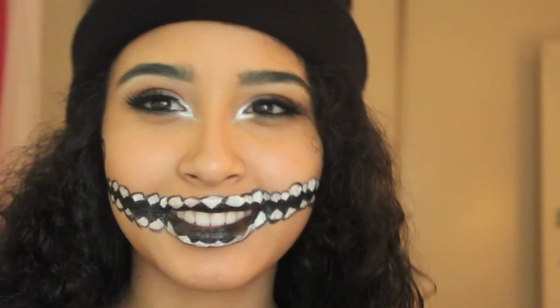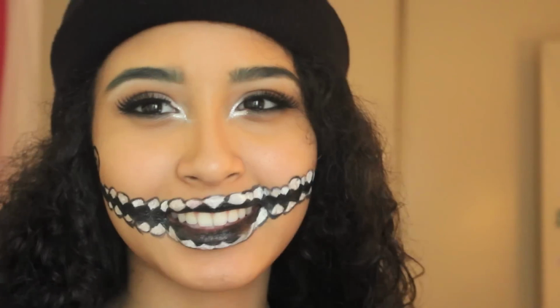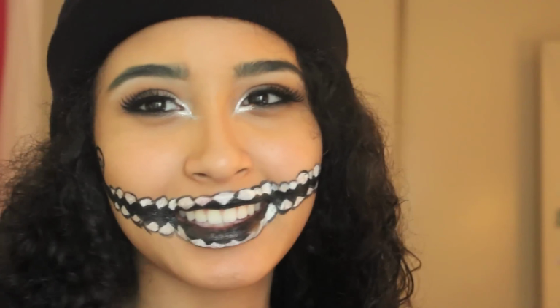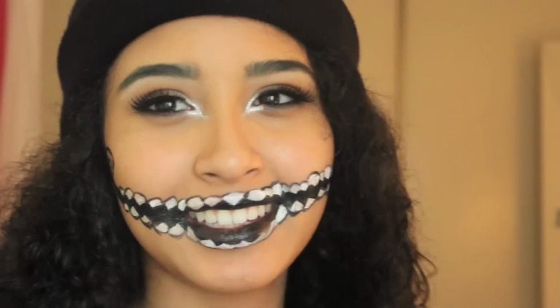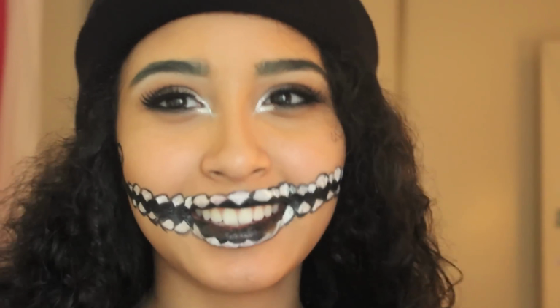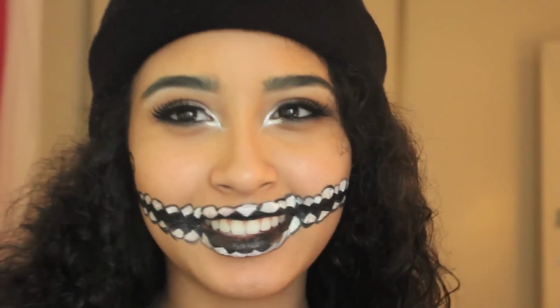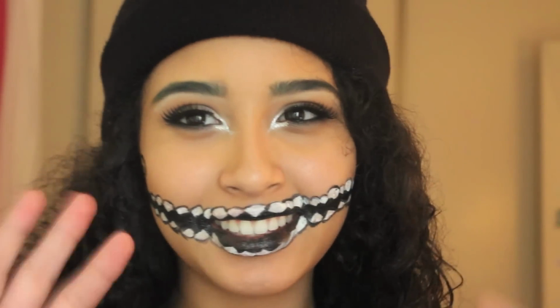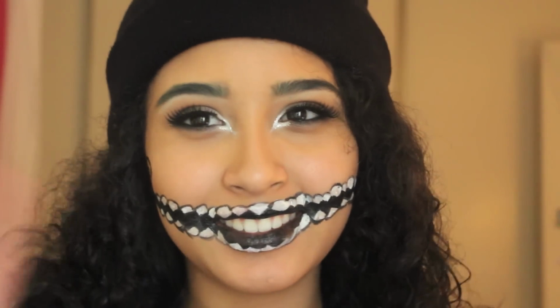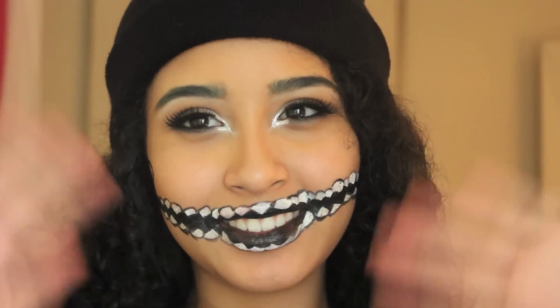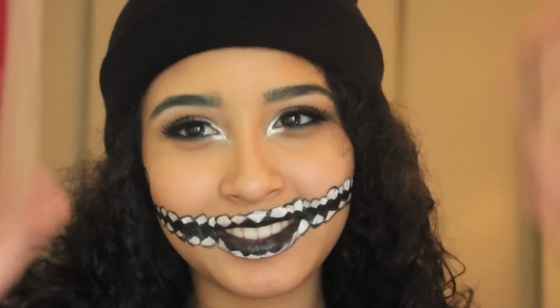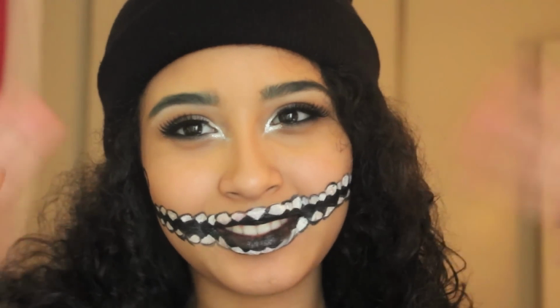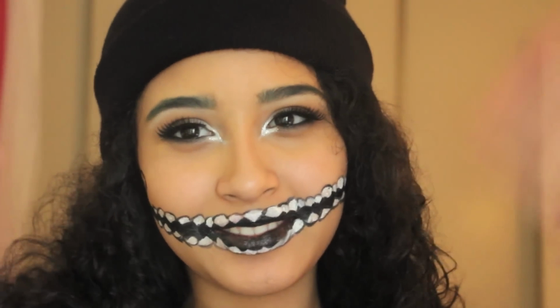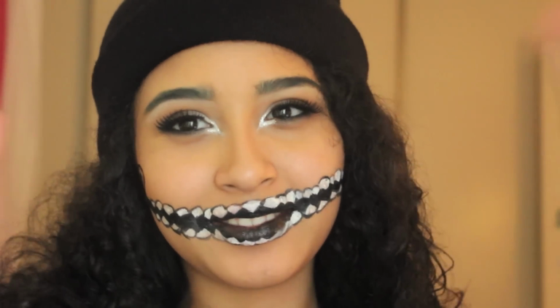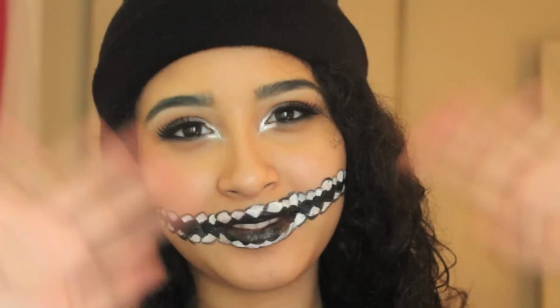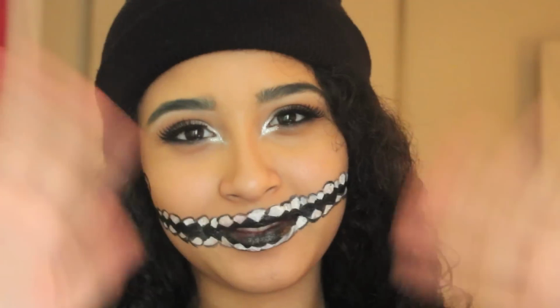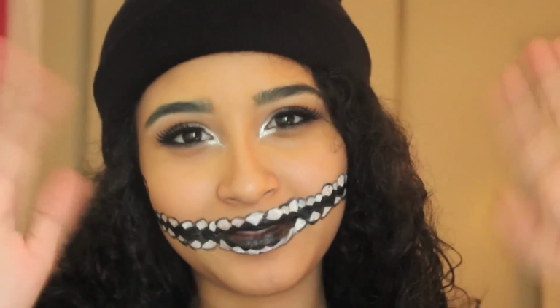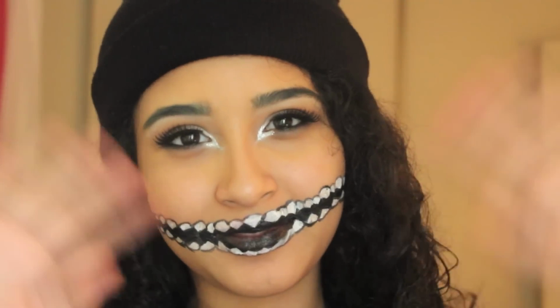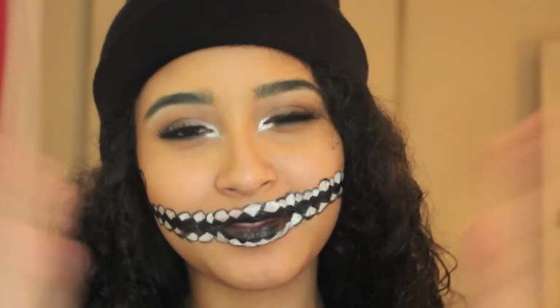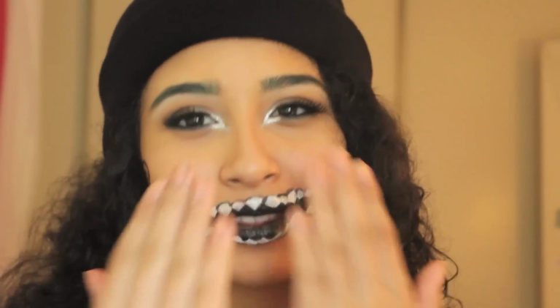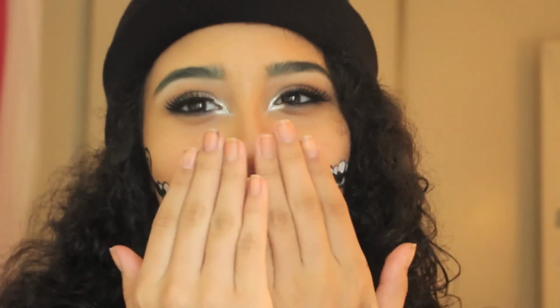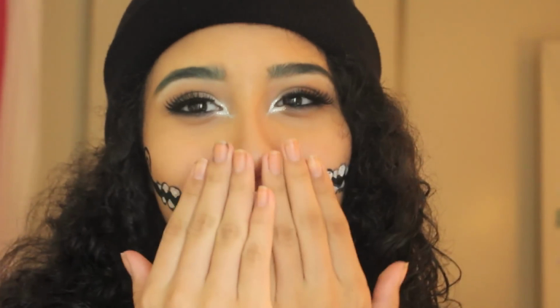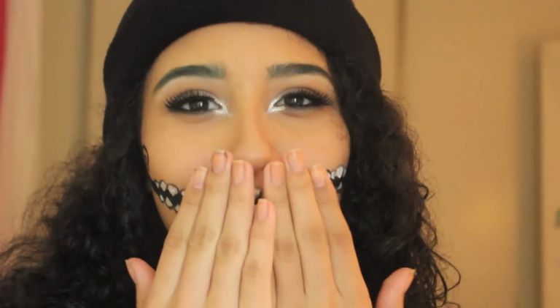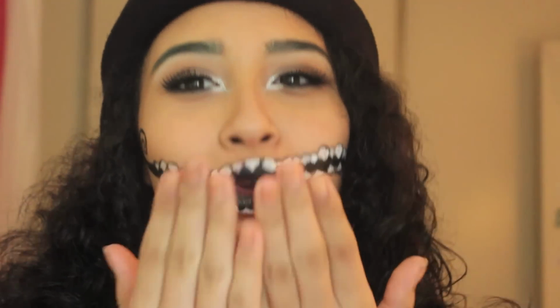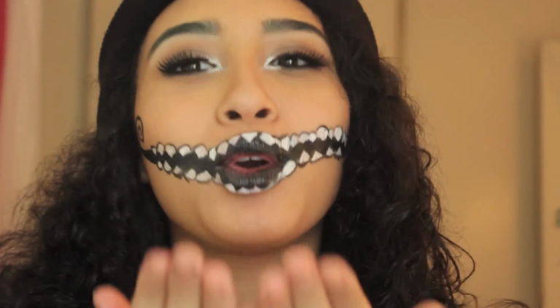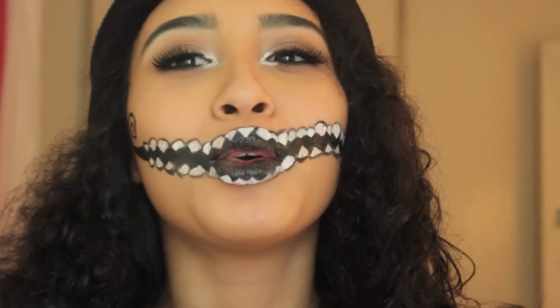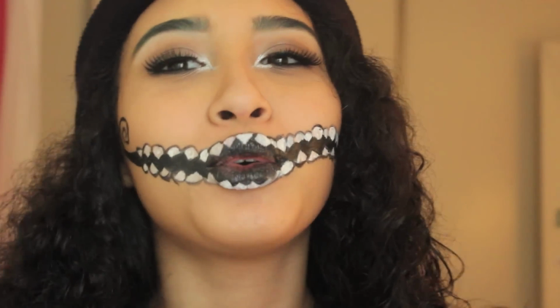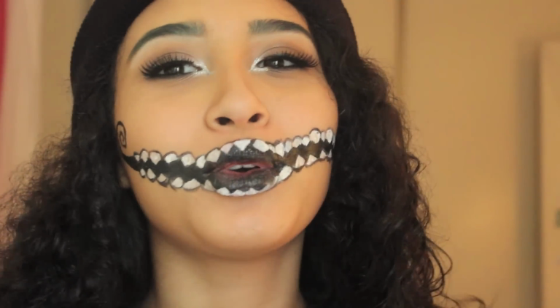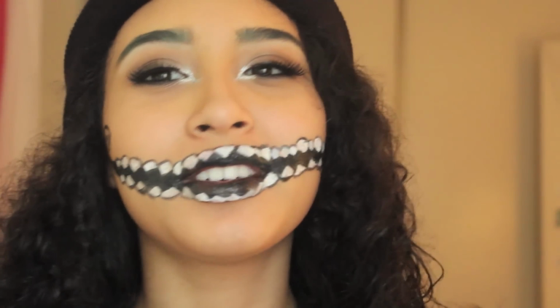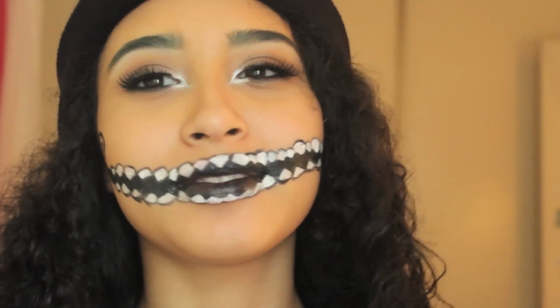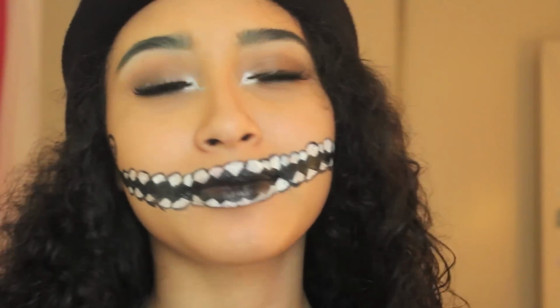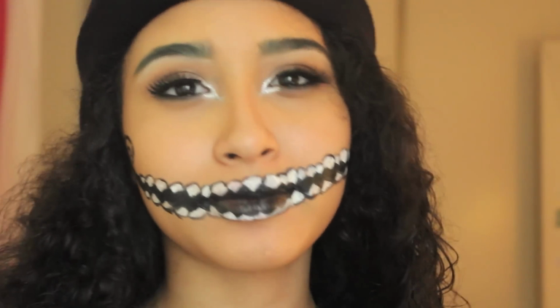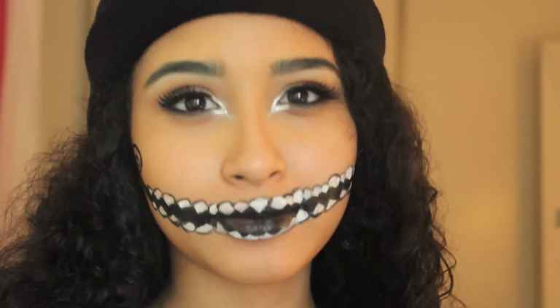I really liked doing this look for you guys. I hope you guys enjoyed it and I will talk to you later, bye!